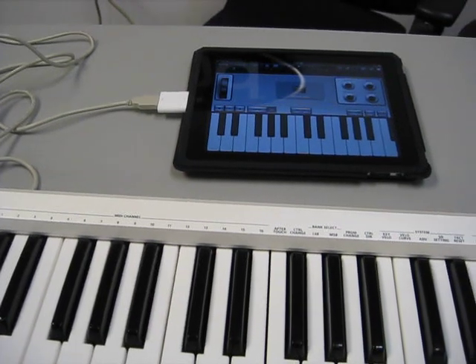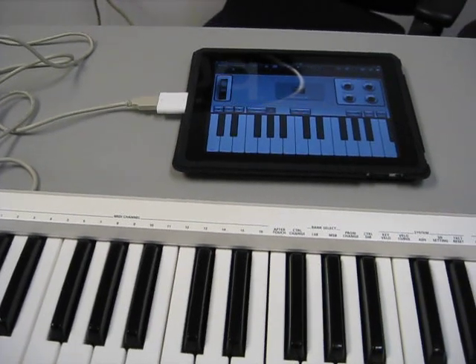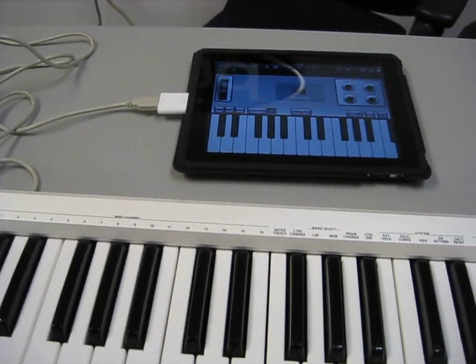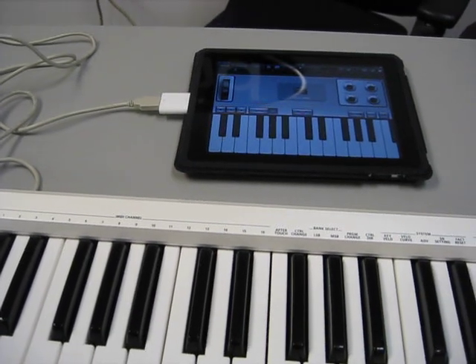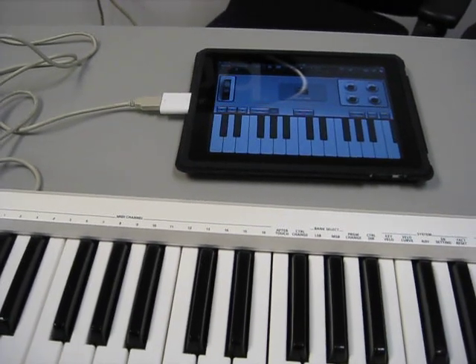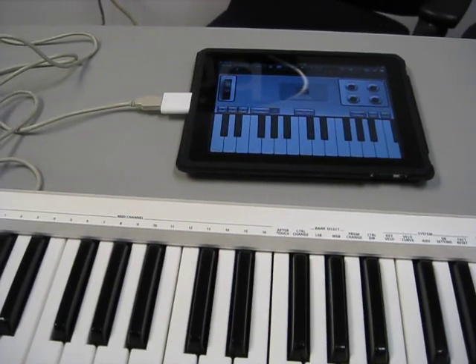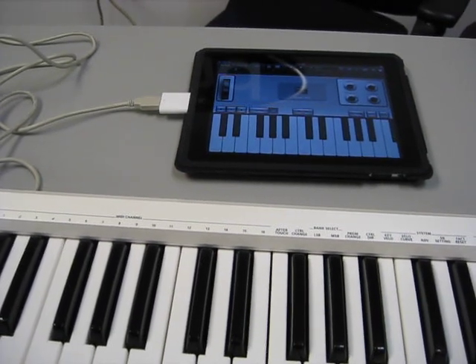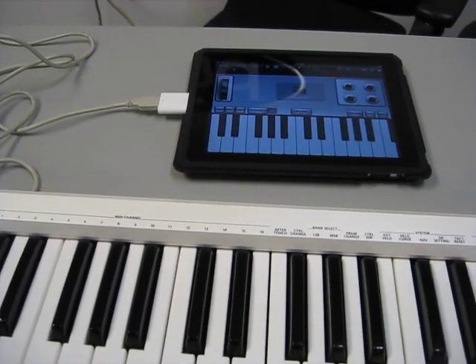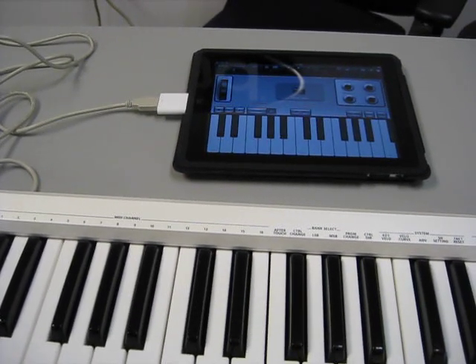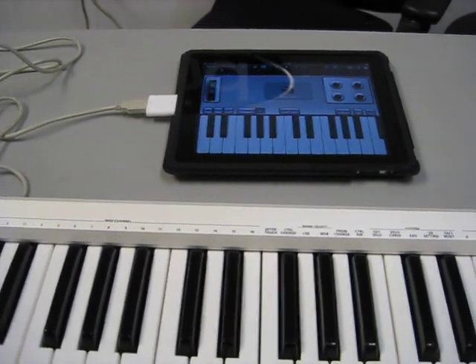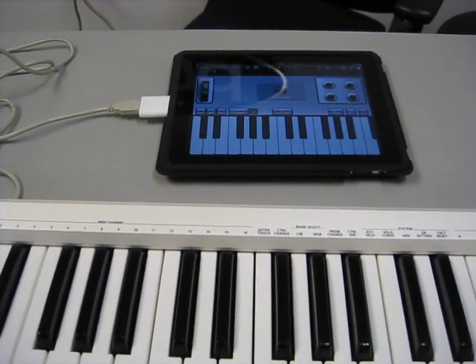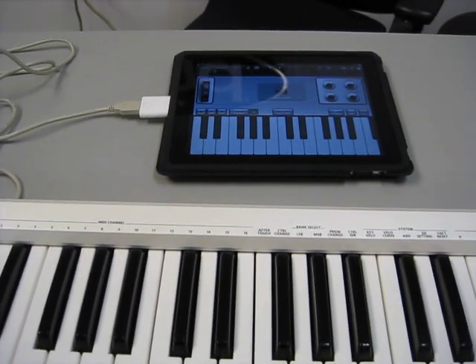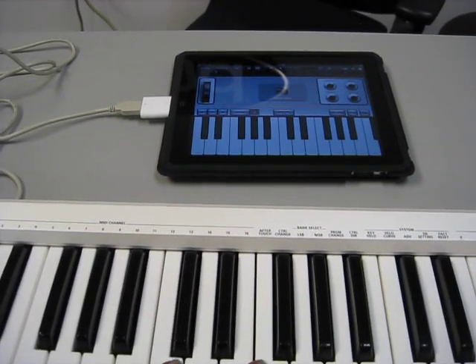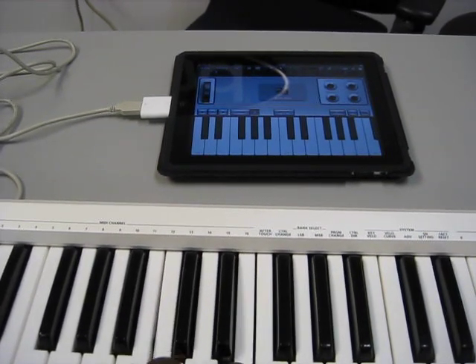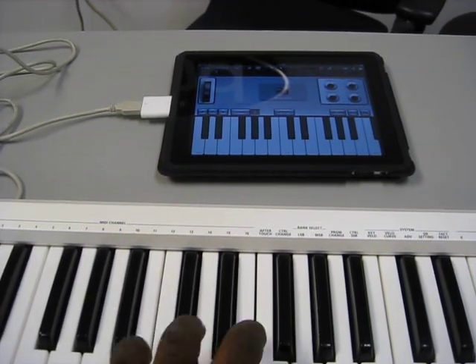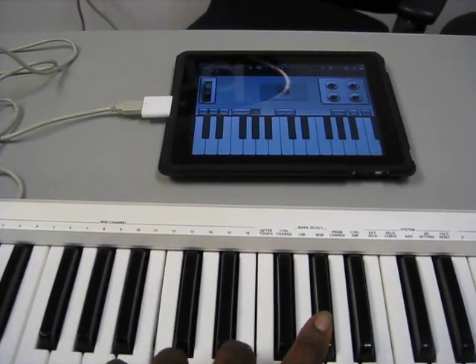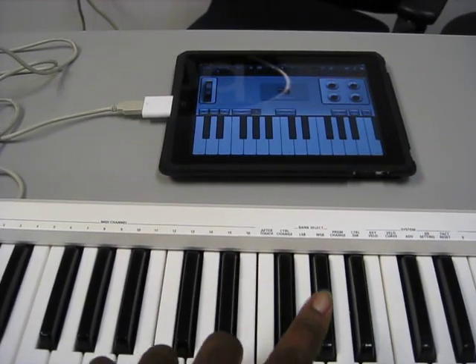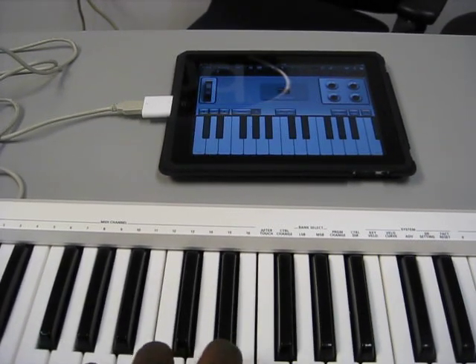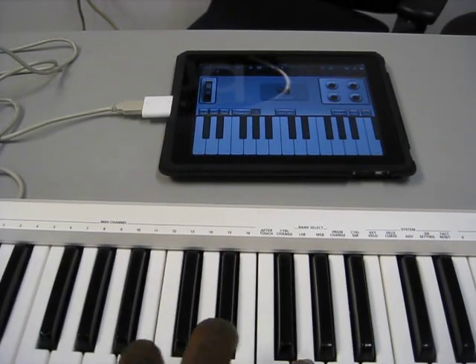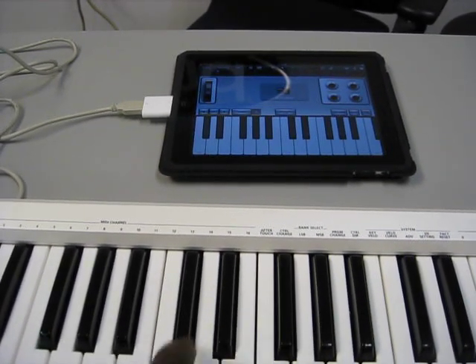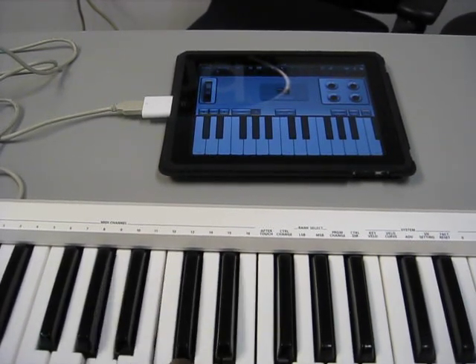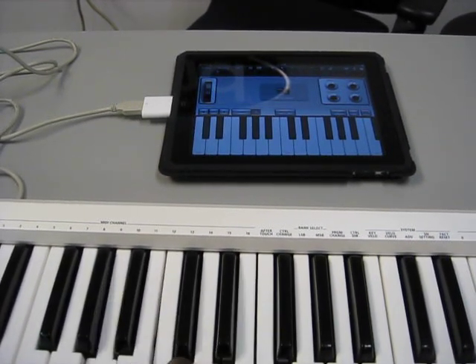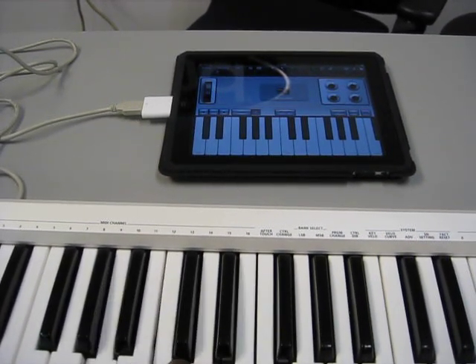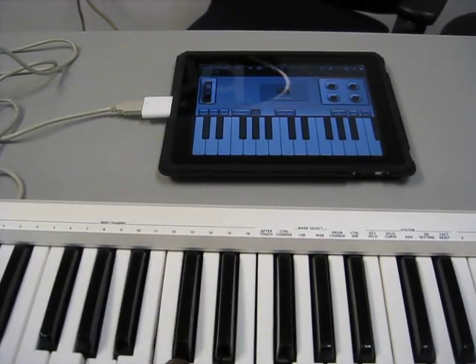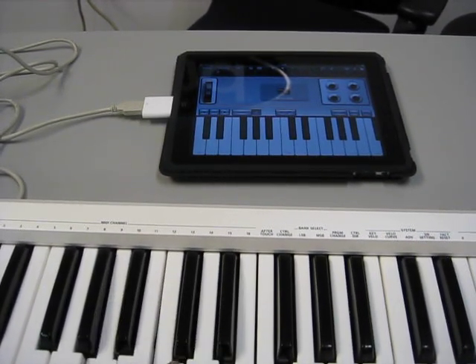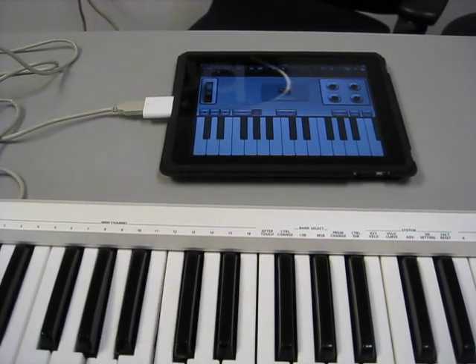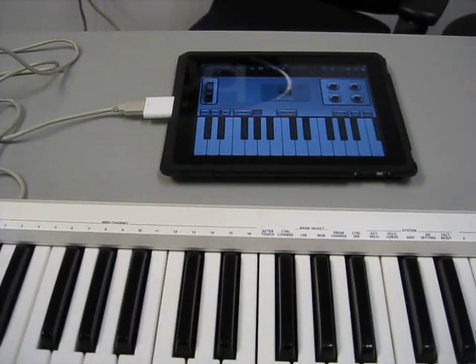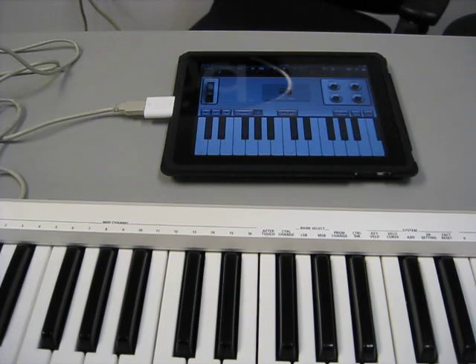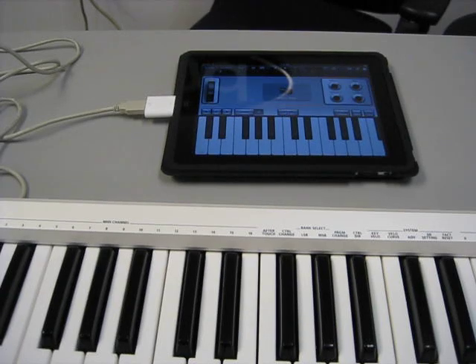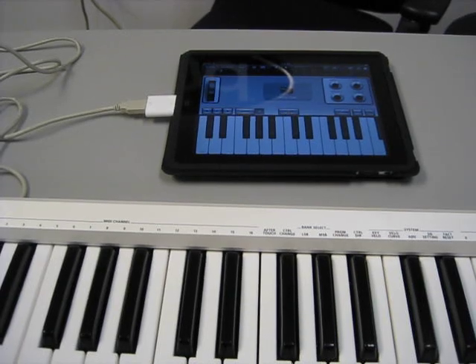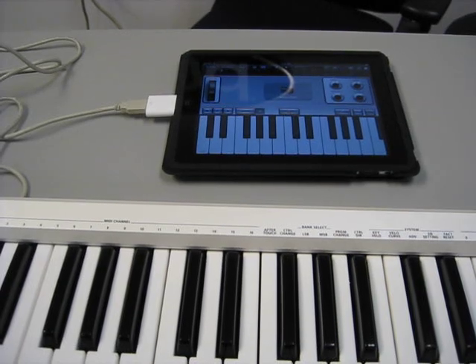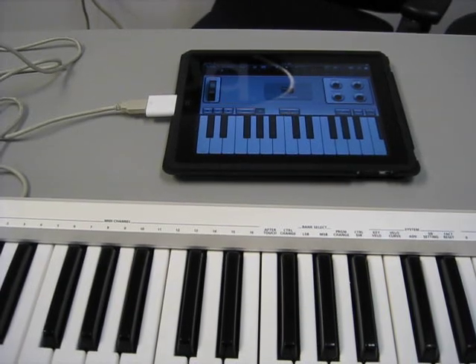So there you go — the Roland A49 mini controller, using it to control an app within your iPad. Have a good day, bye.